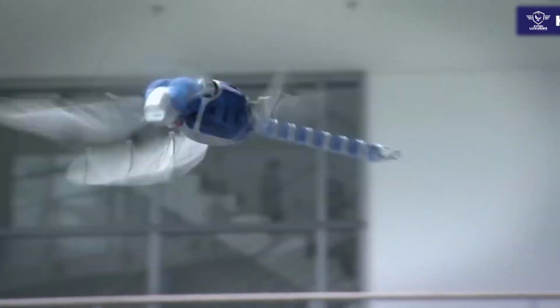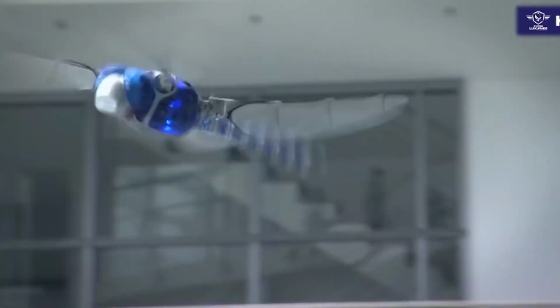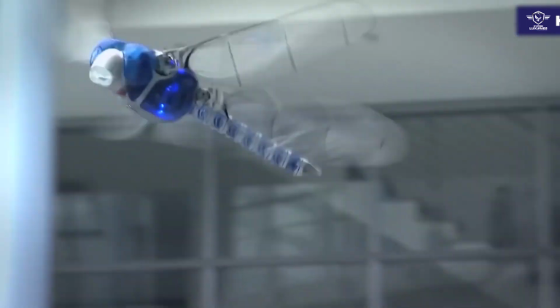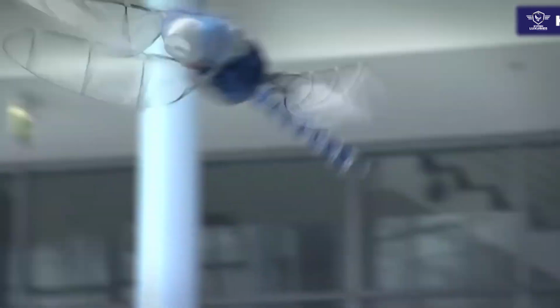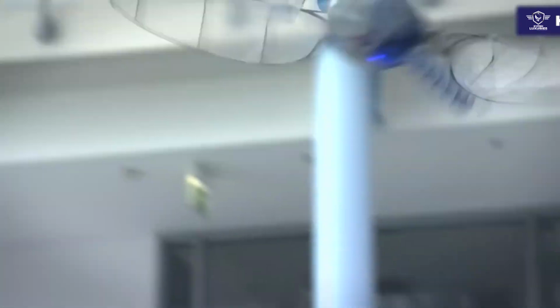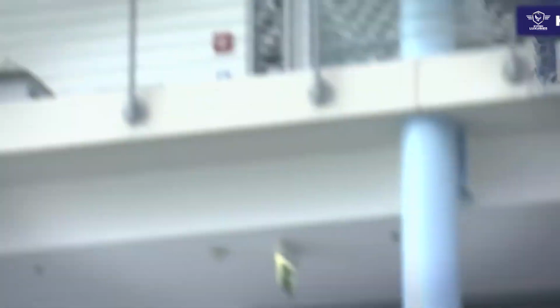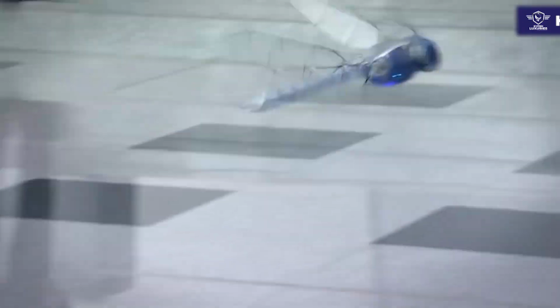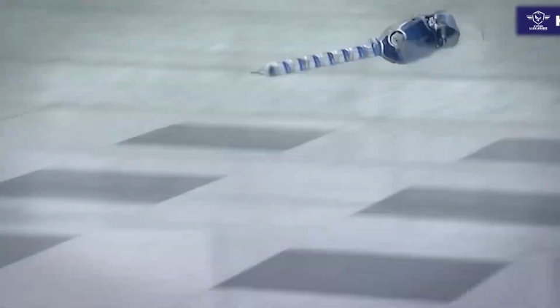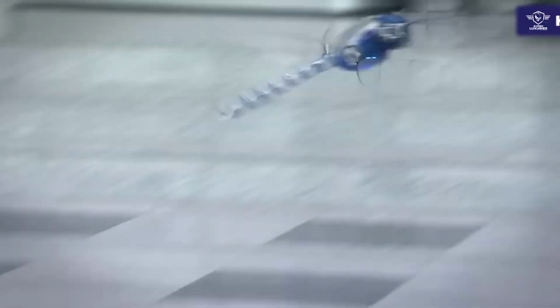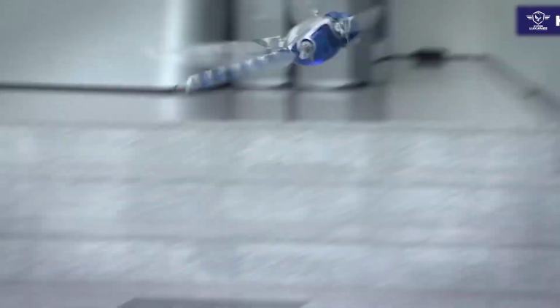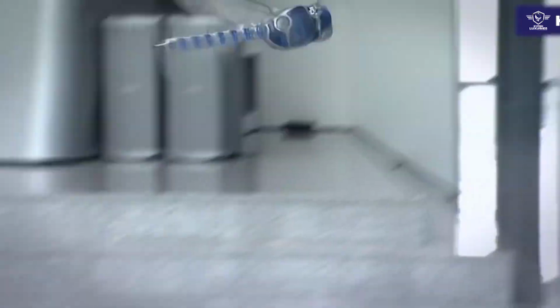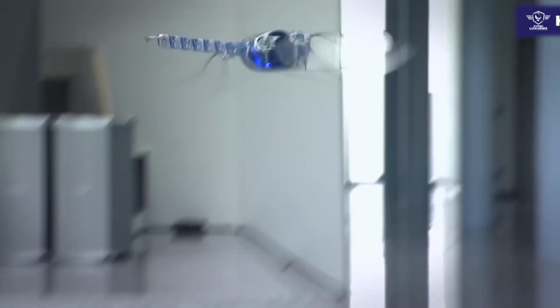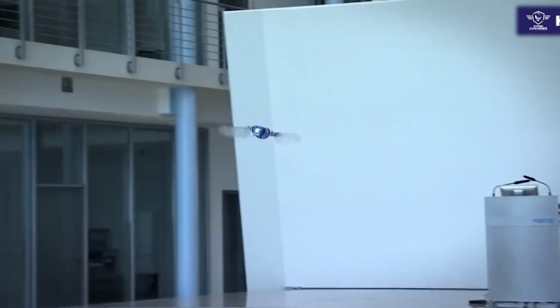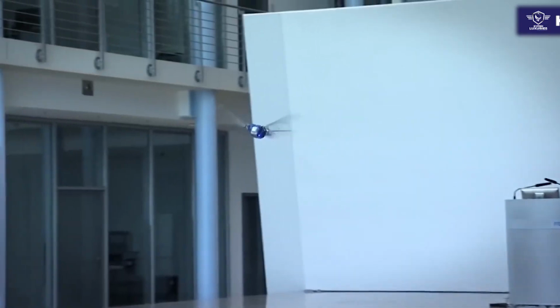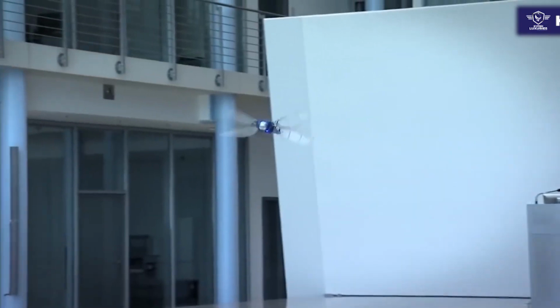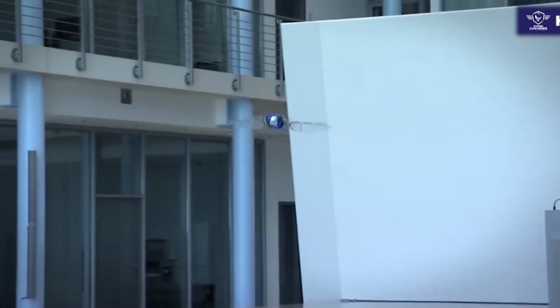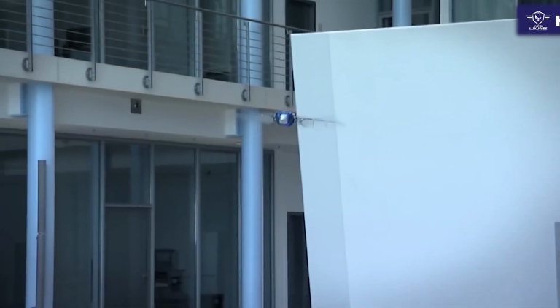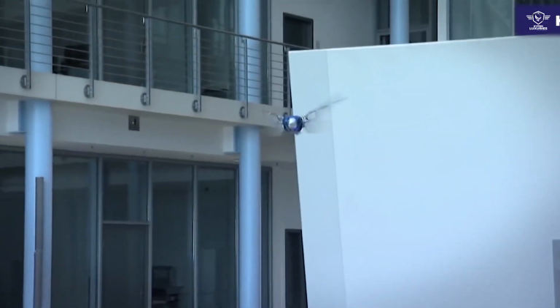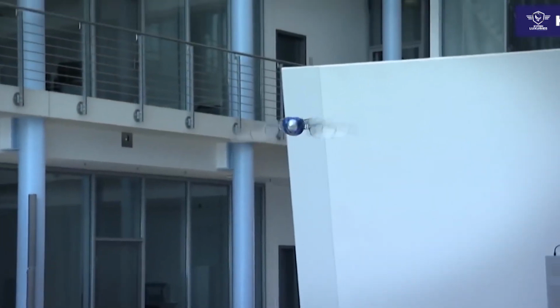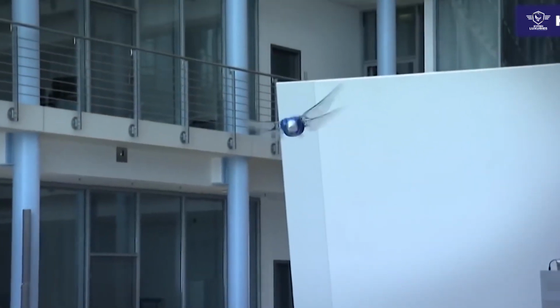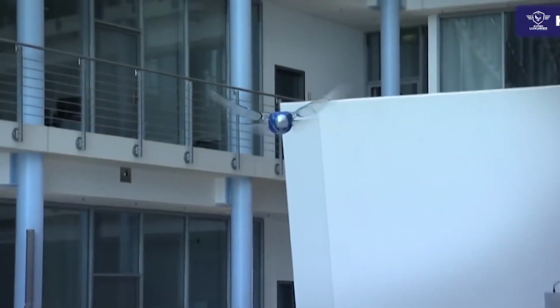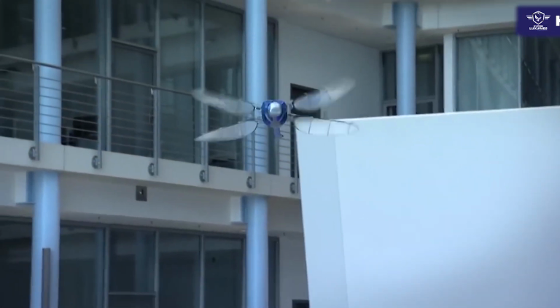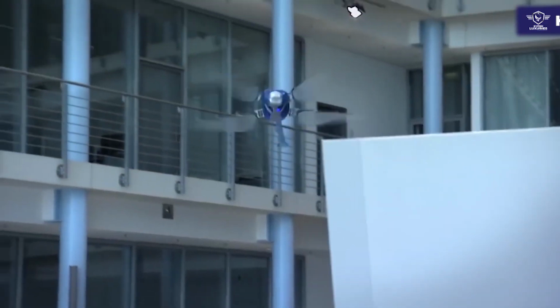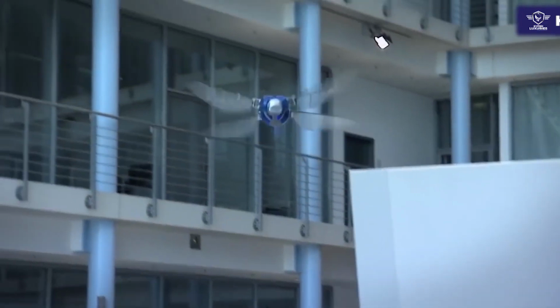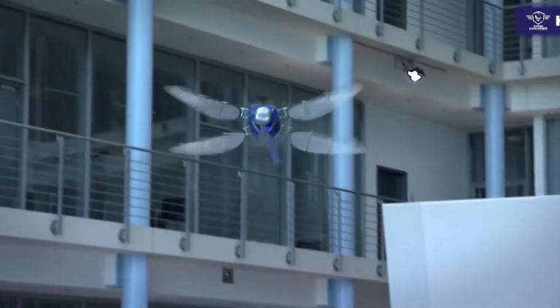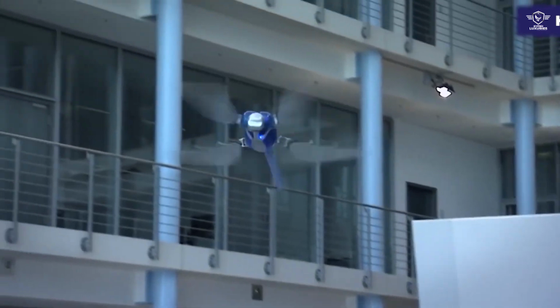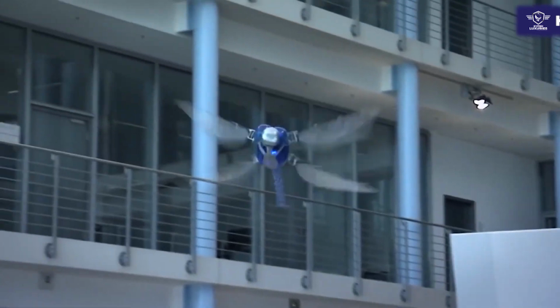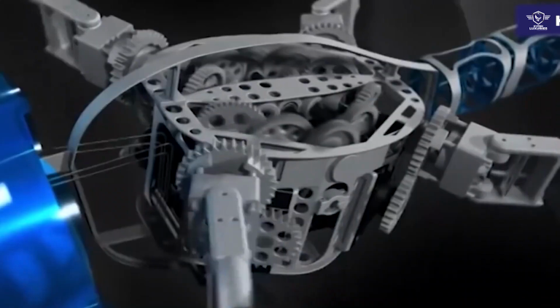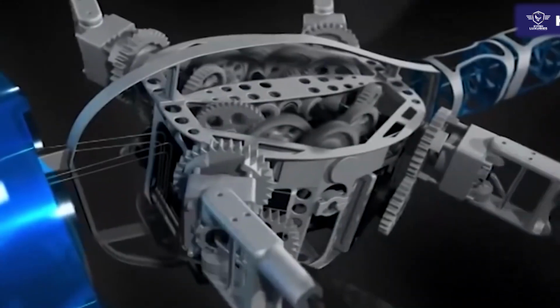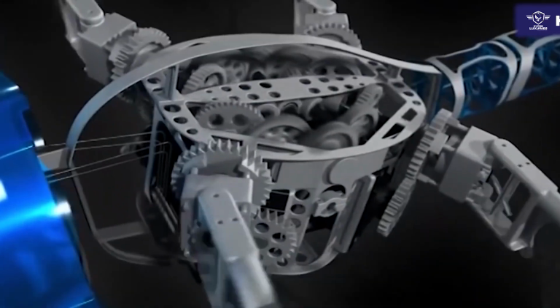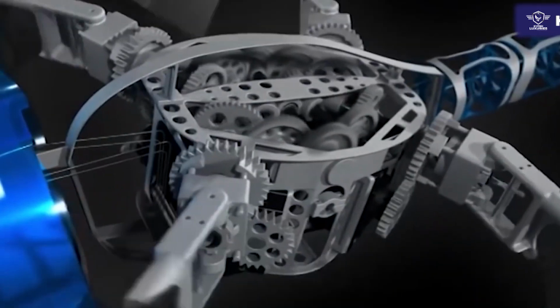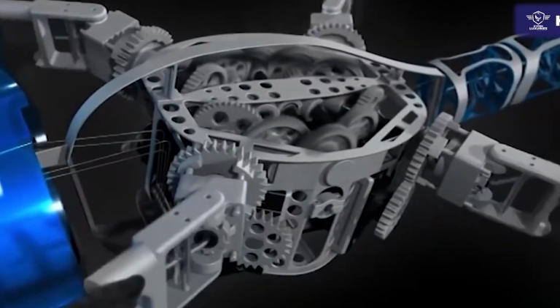The Bionicopter Mini doesn't have any kind of hydraulic mechanisms and all the joints are moved with the help of conductors.